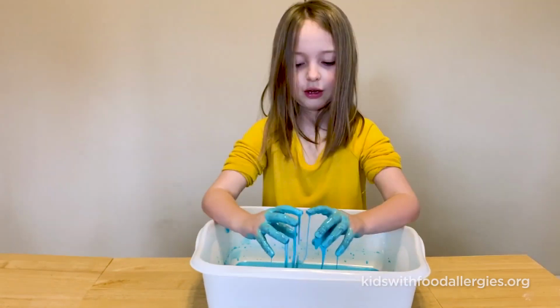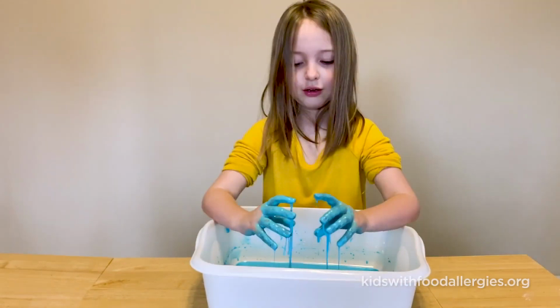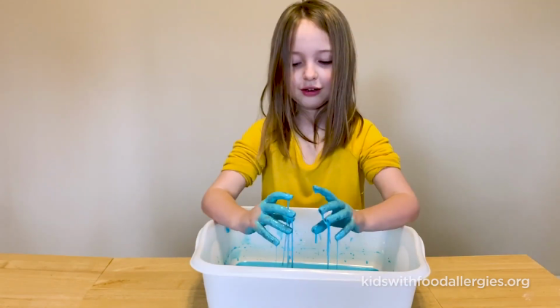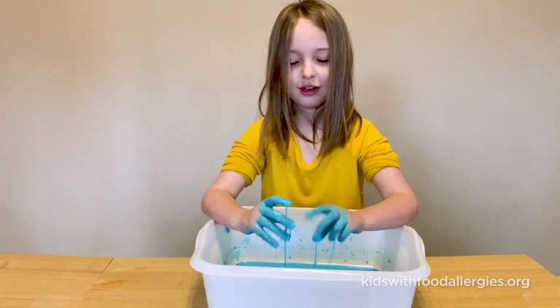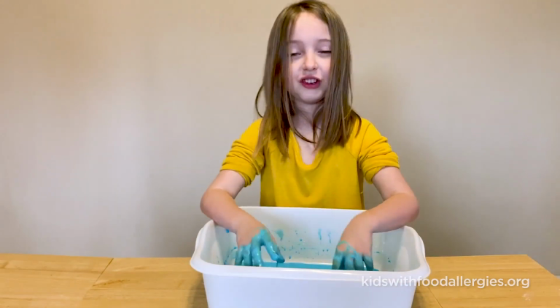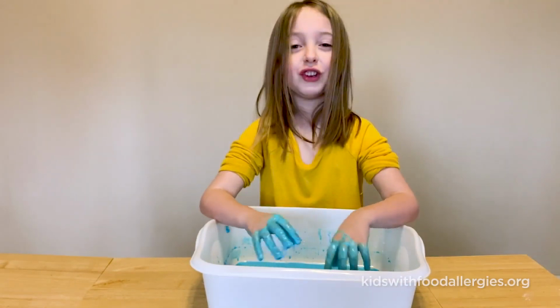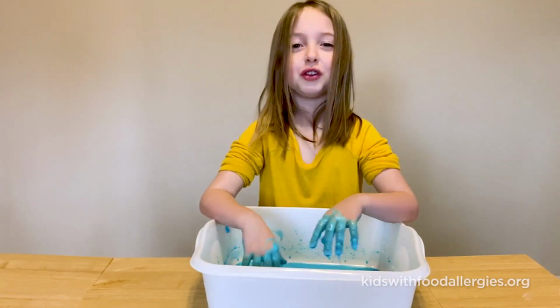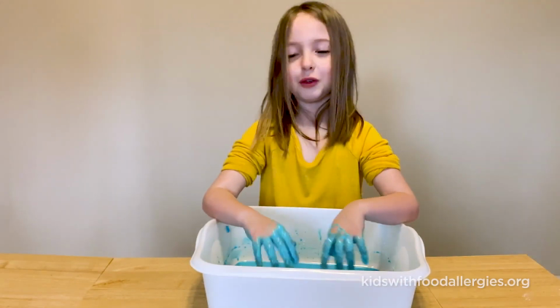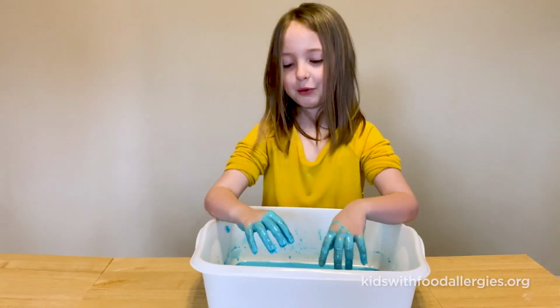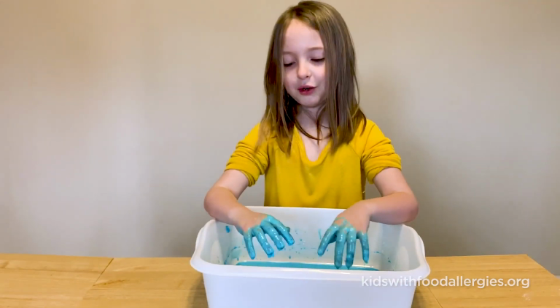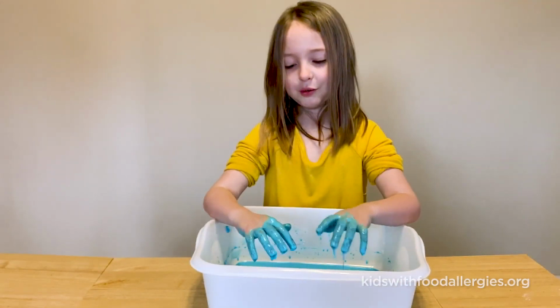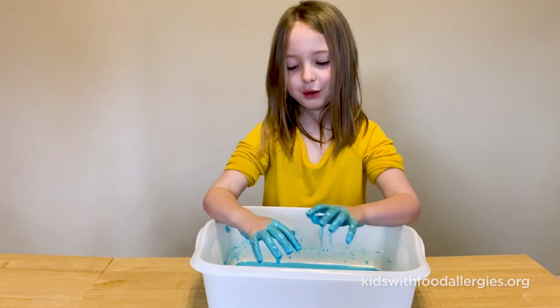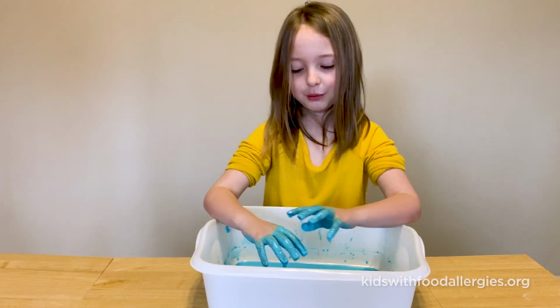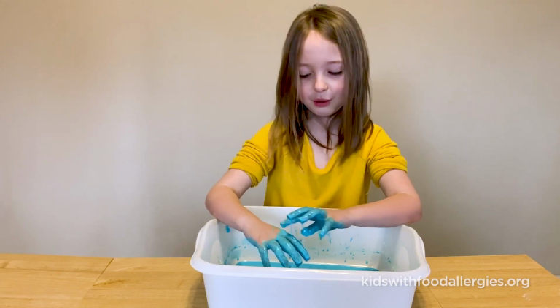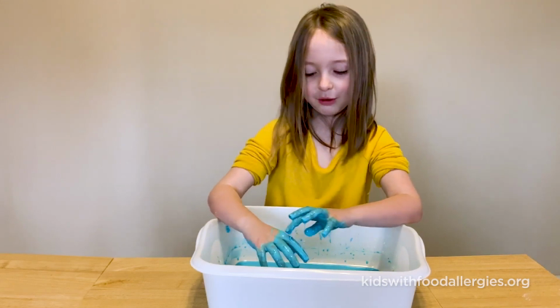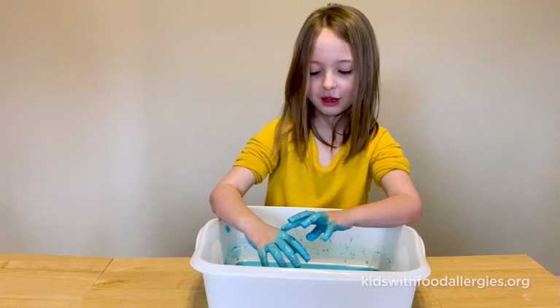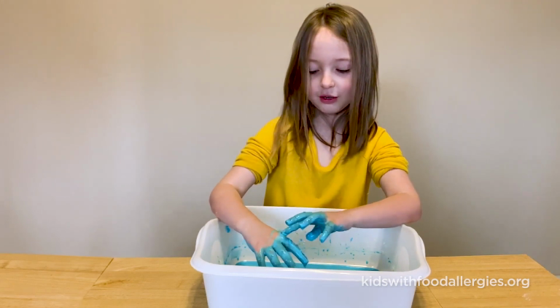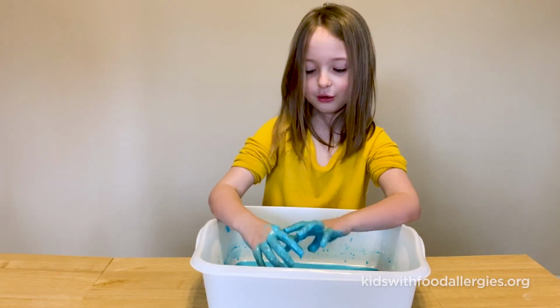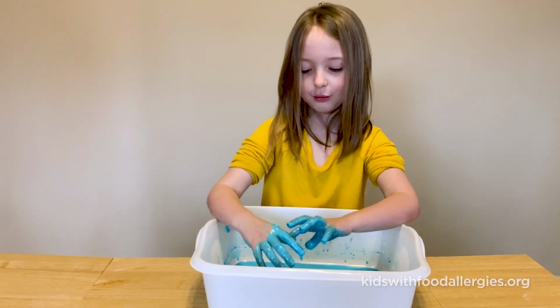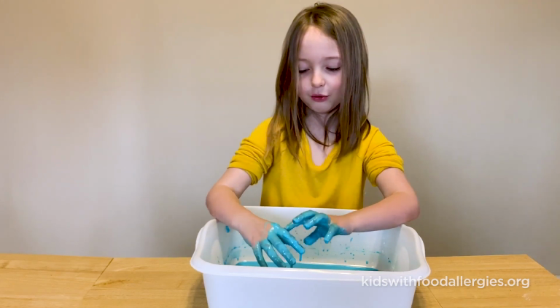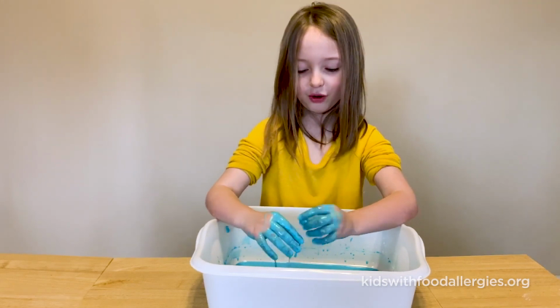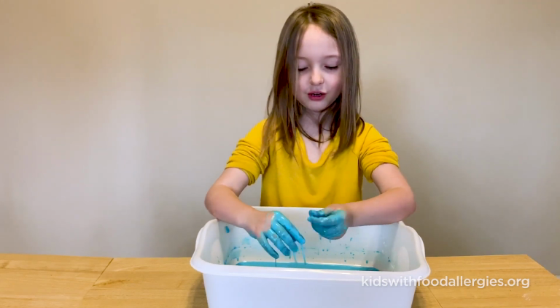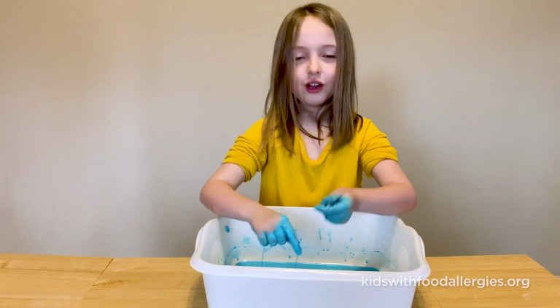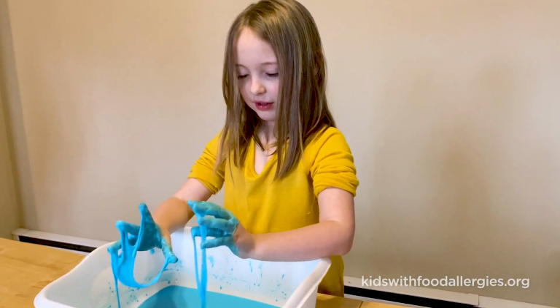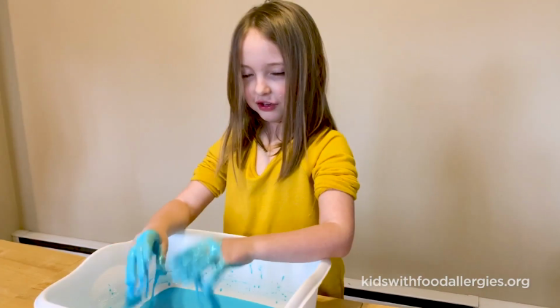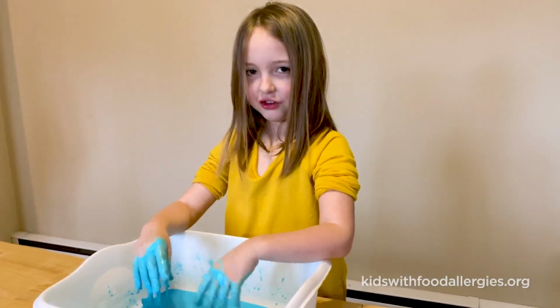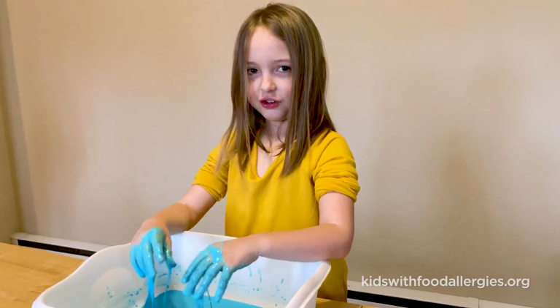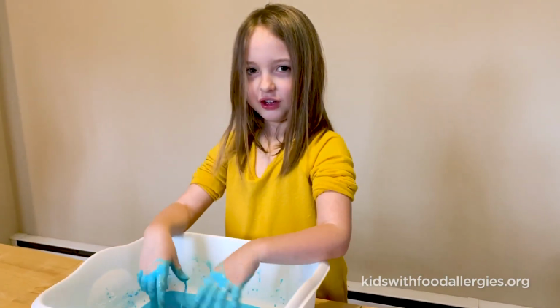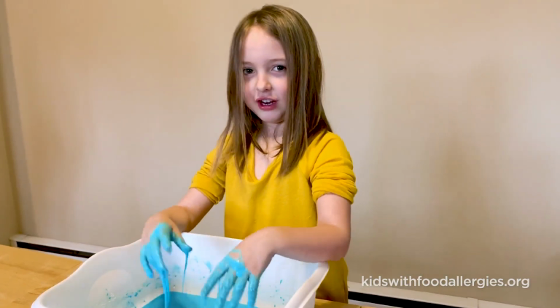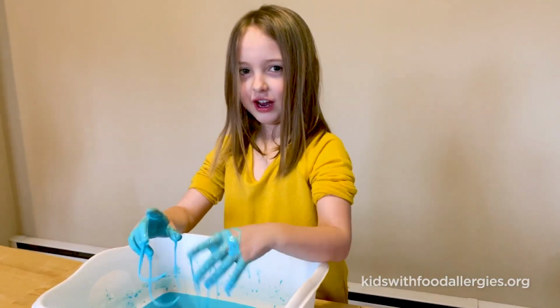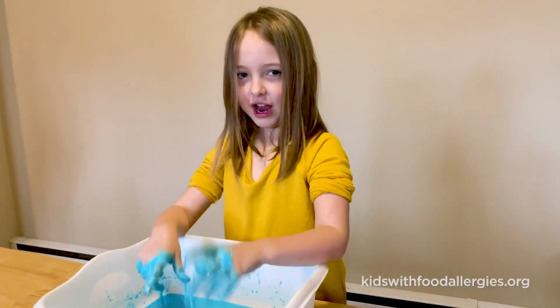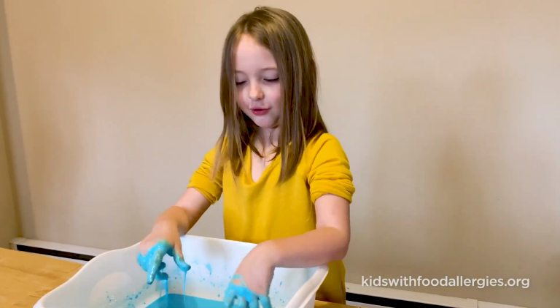Okay, this is super gooey to play with and super fun. This is Elena. Let's get out!